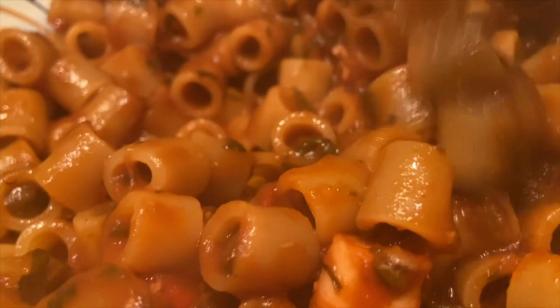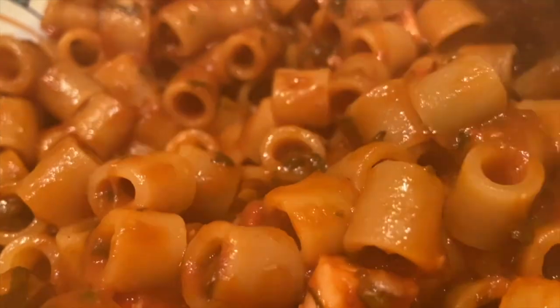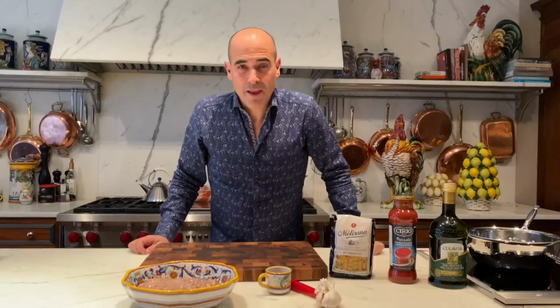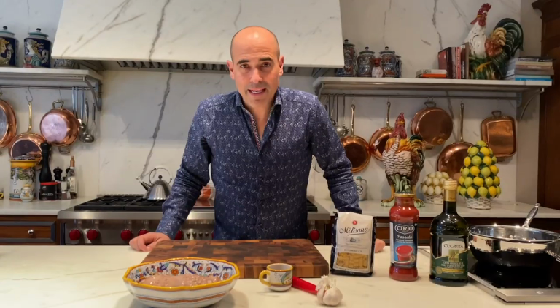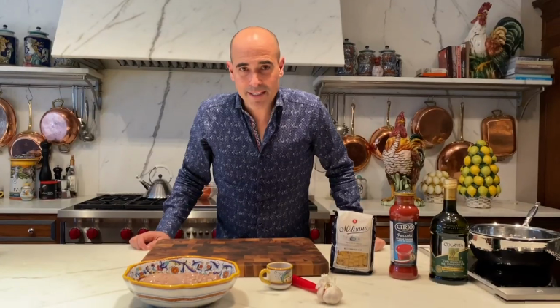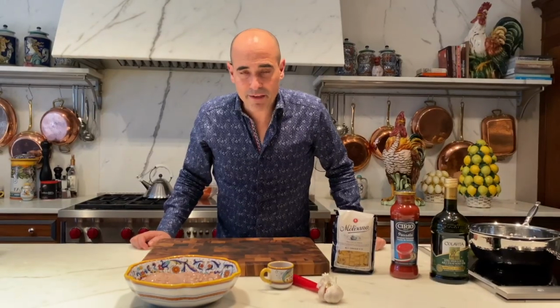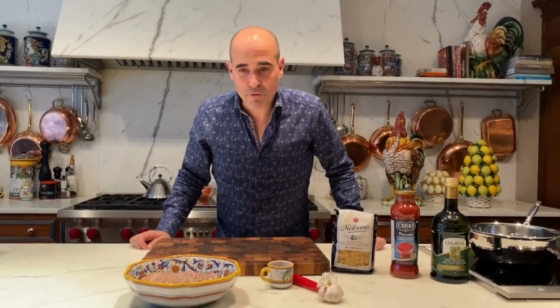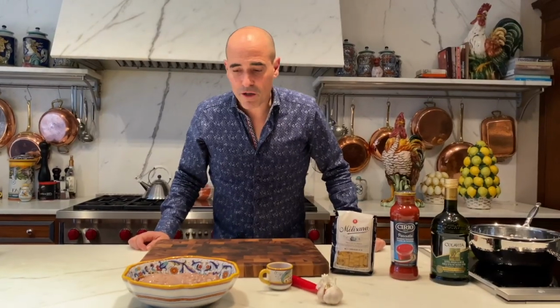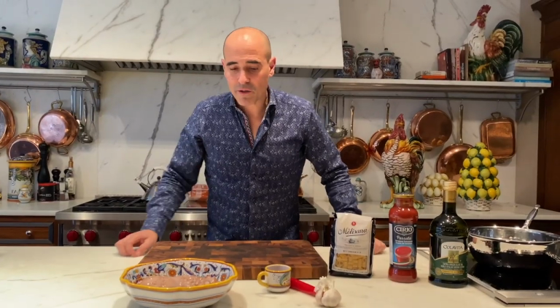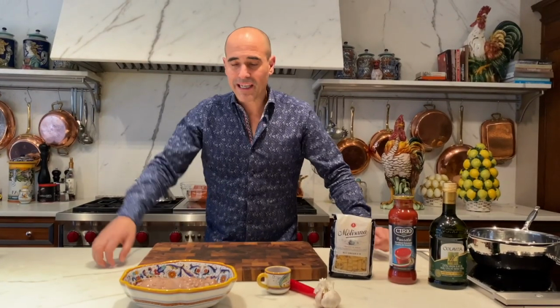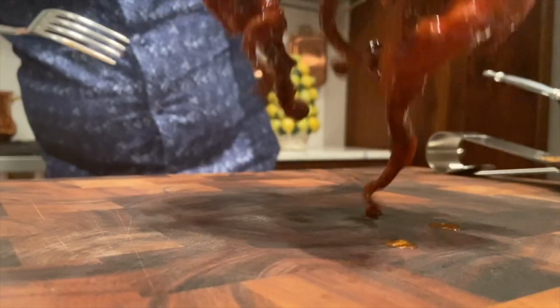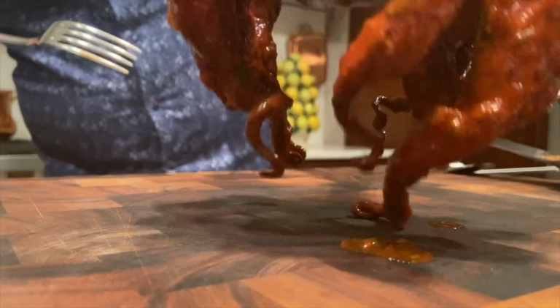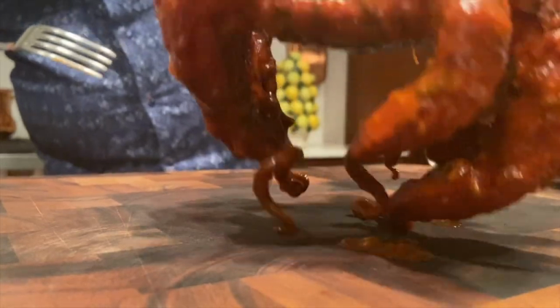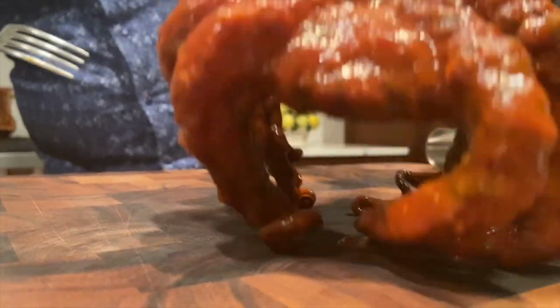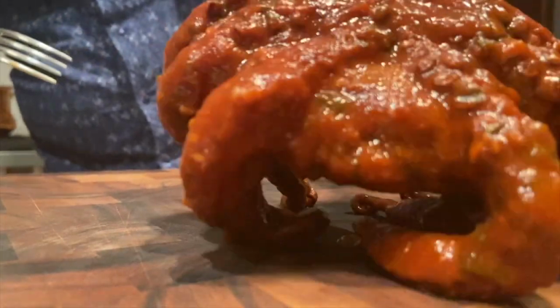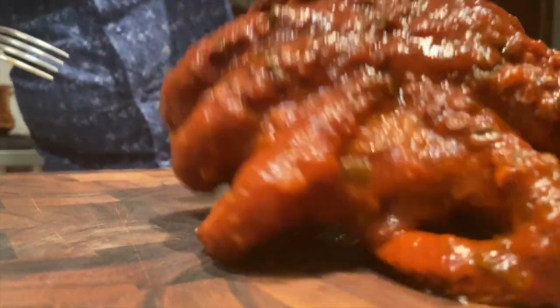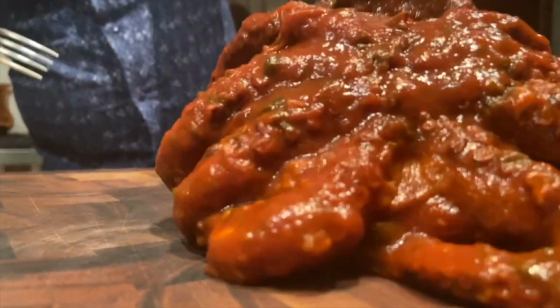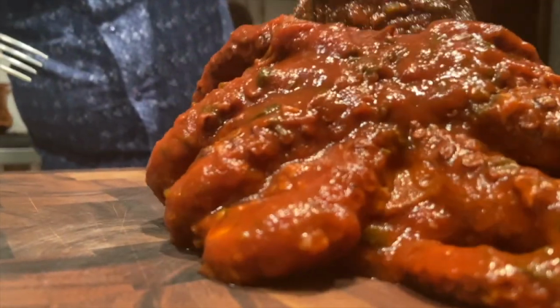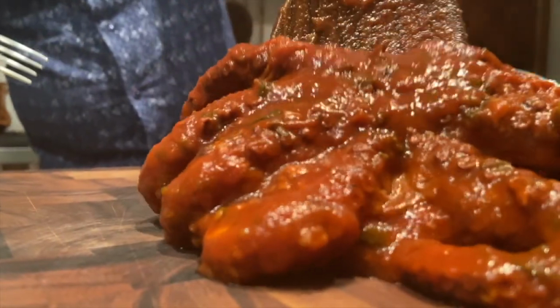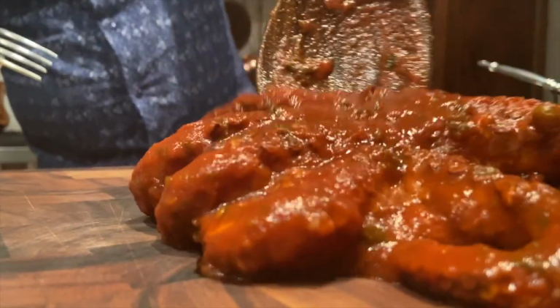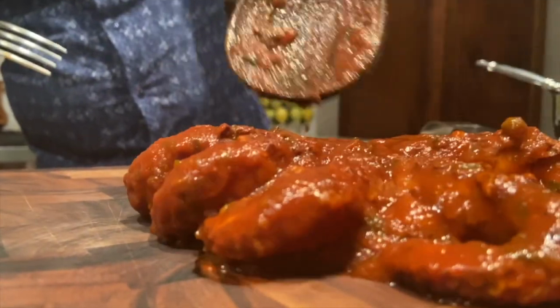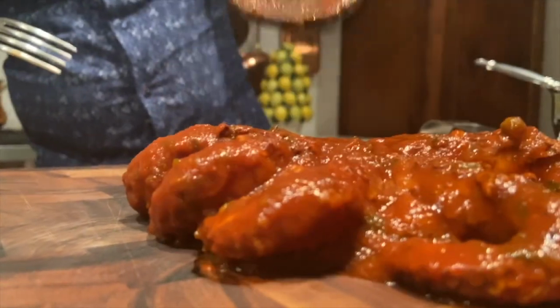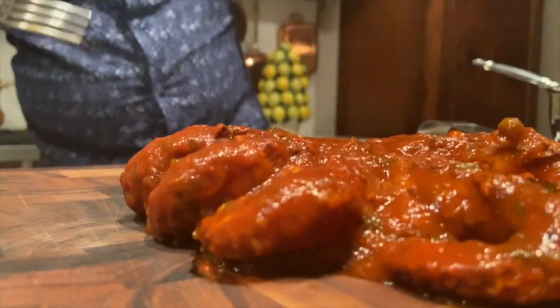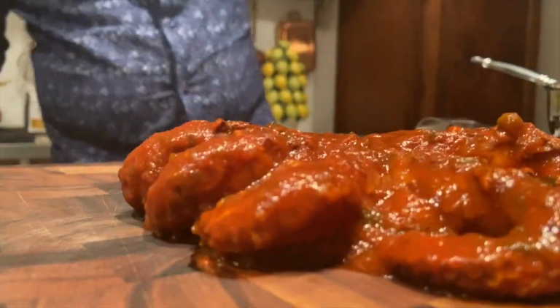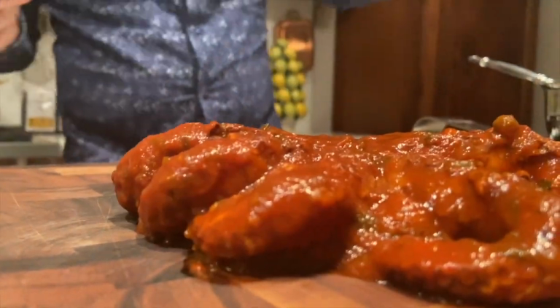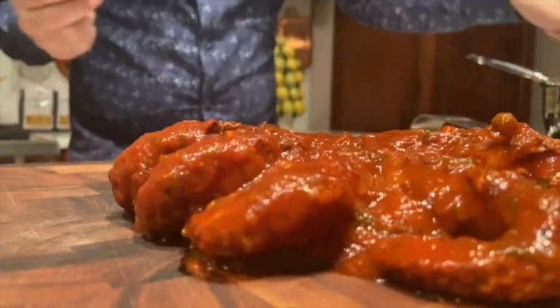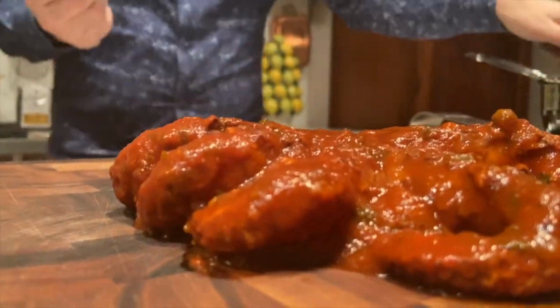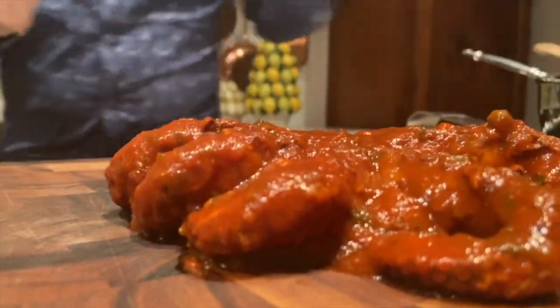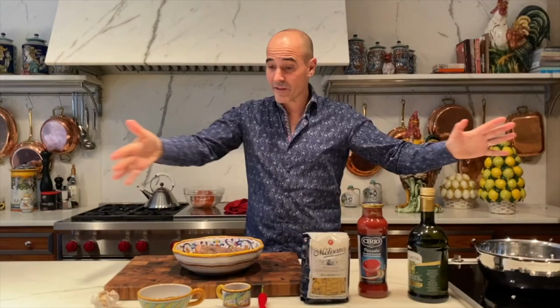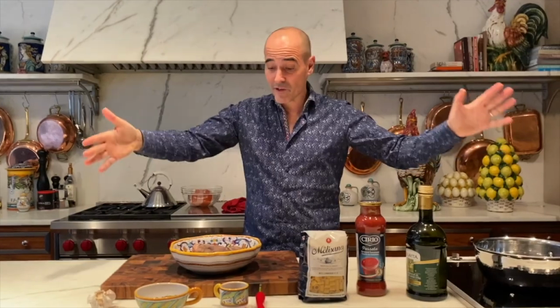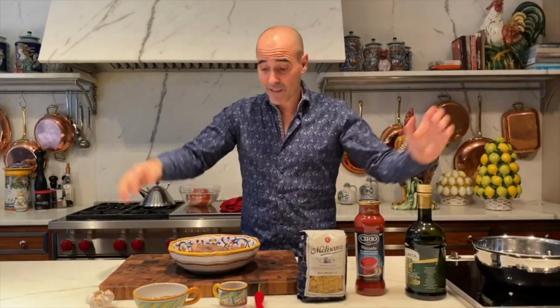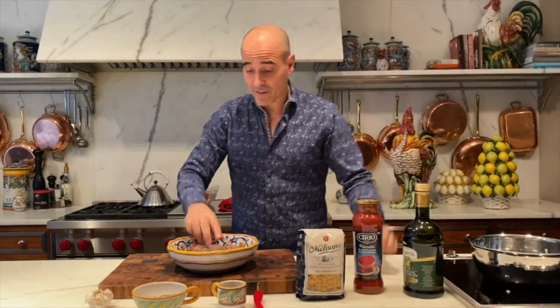Hey guys, David Rocco here. We're gonna make braised octopus in tomato sauce, and these are the ingredients.